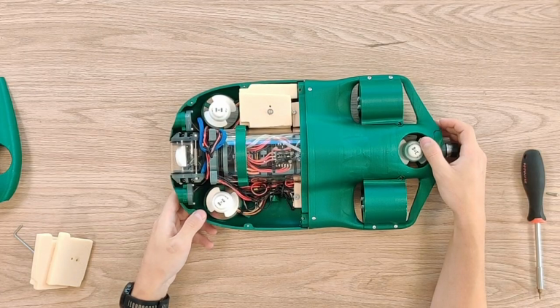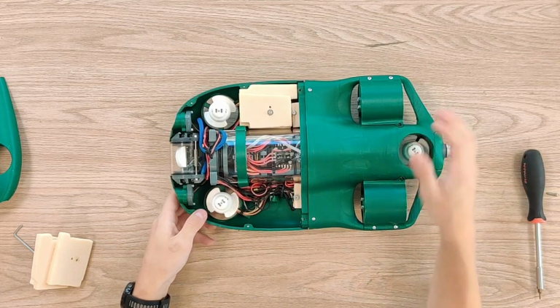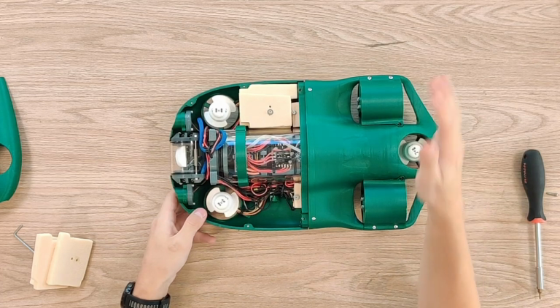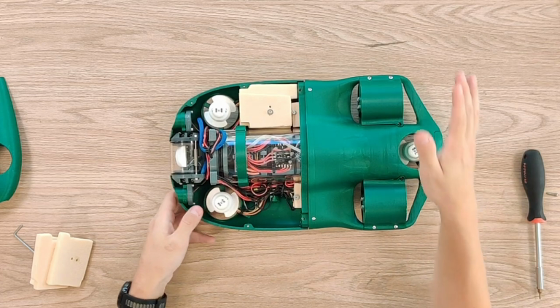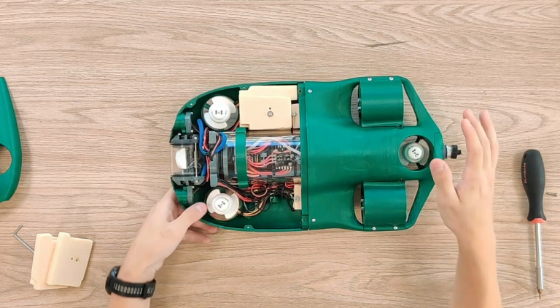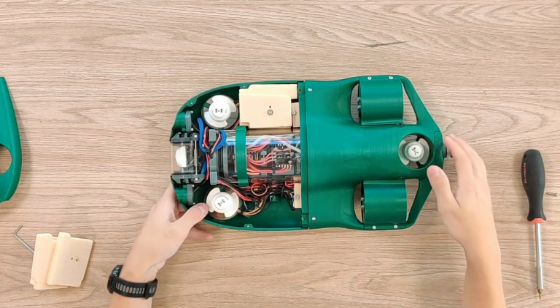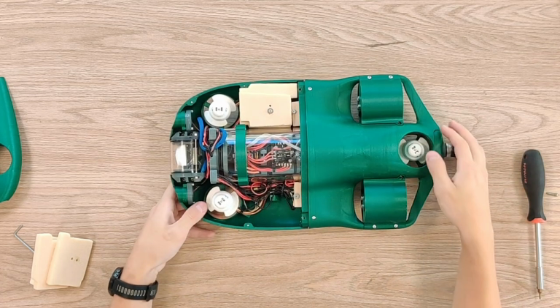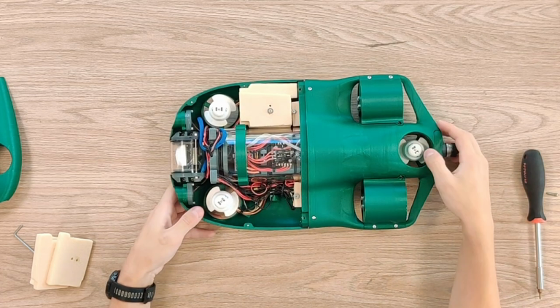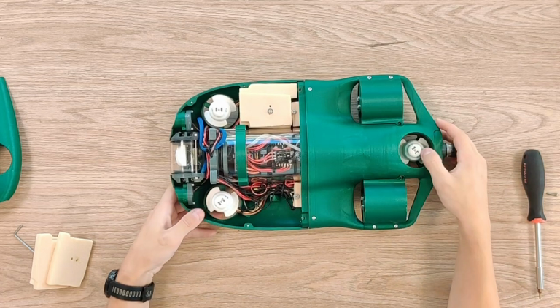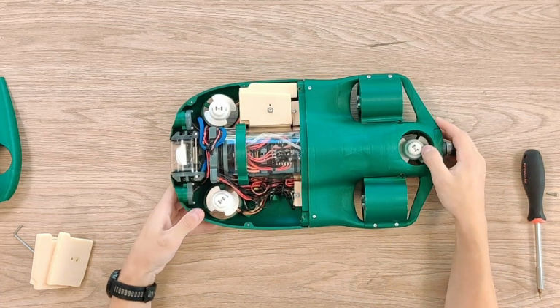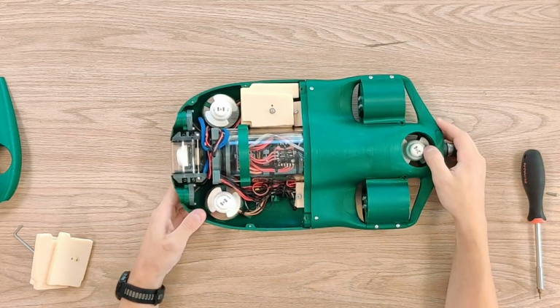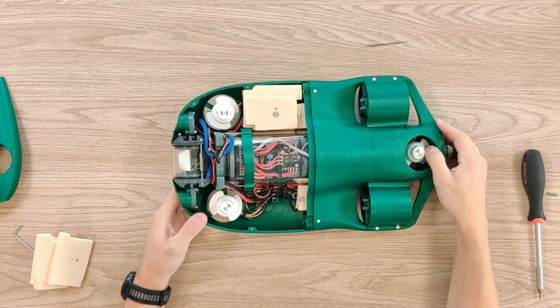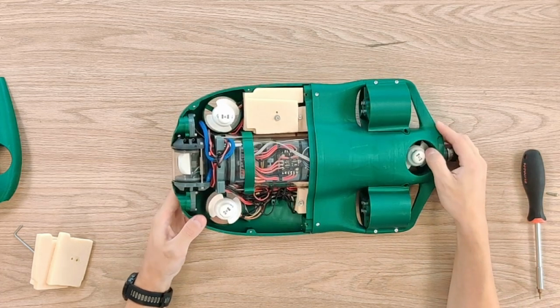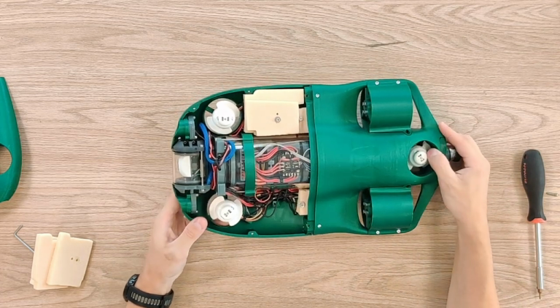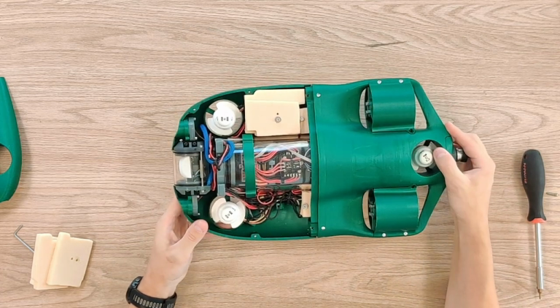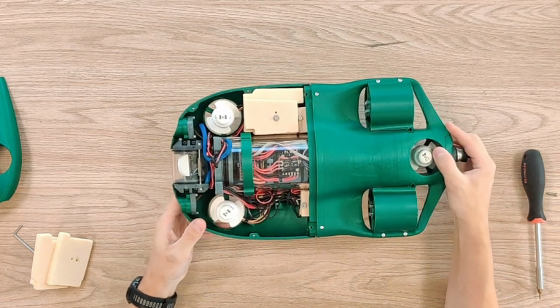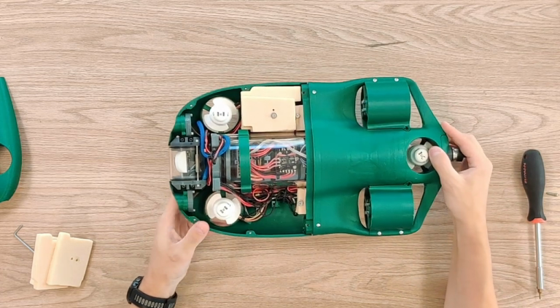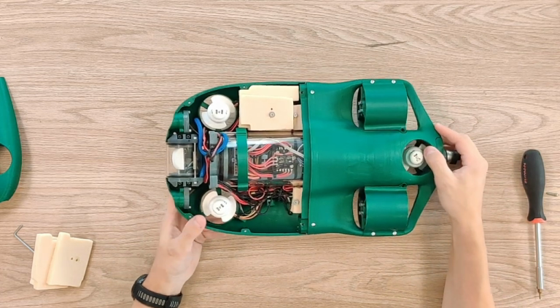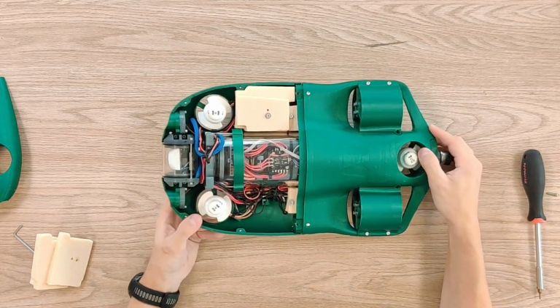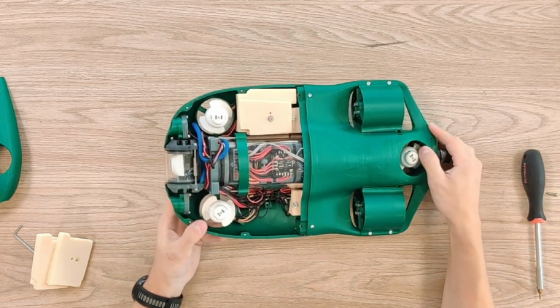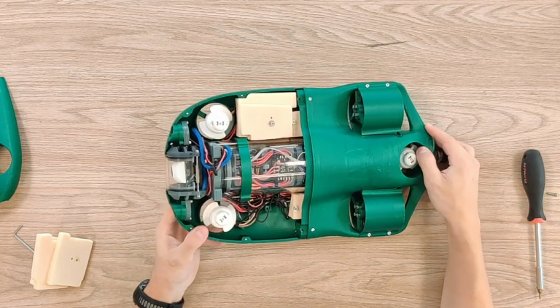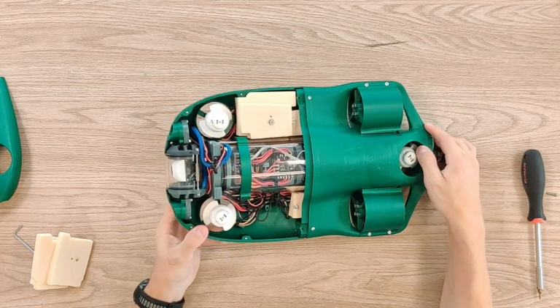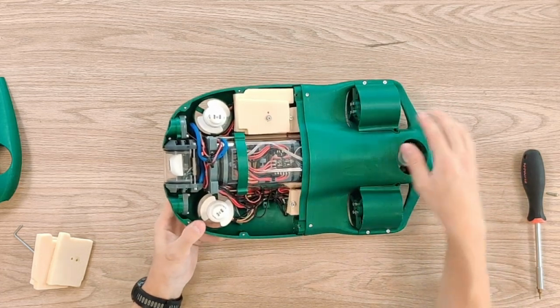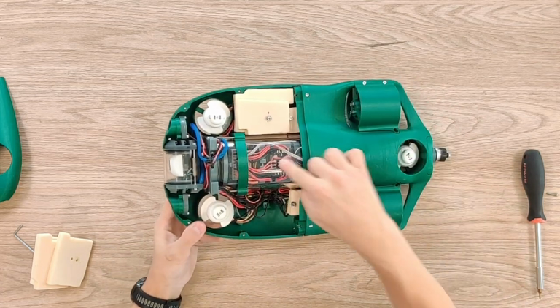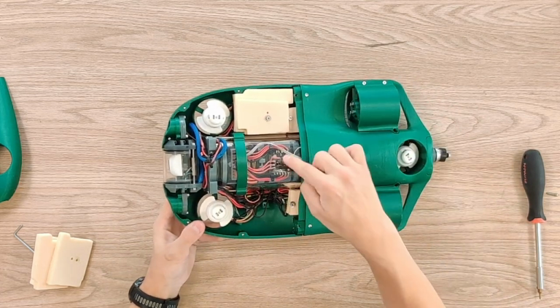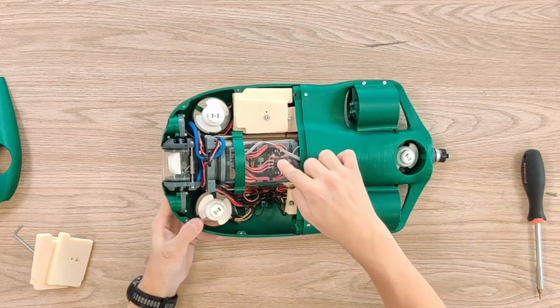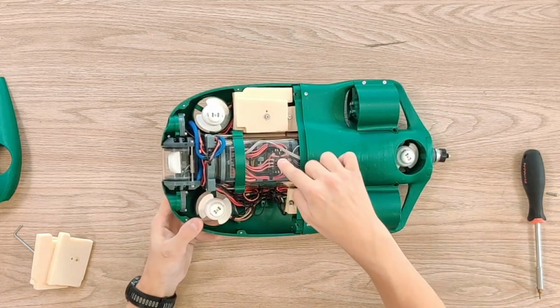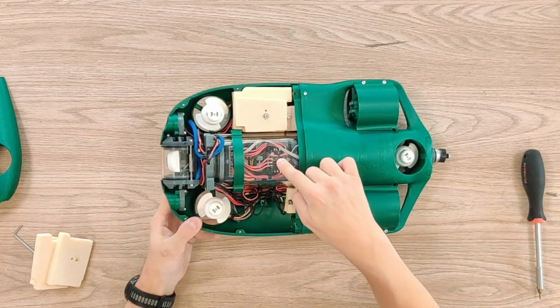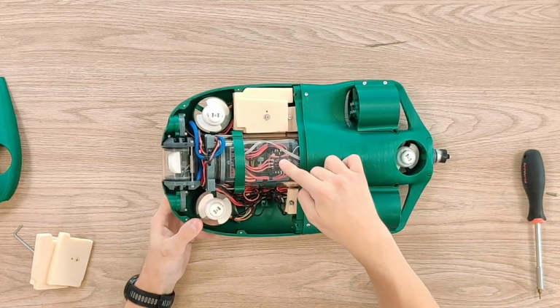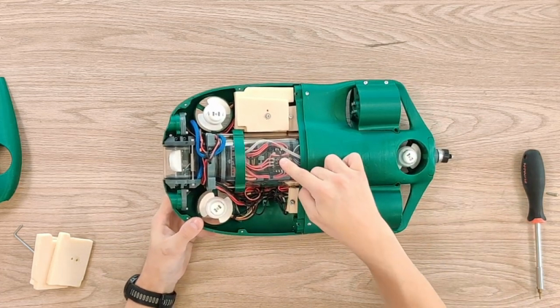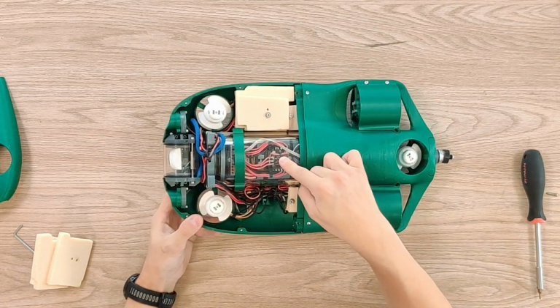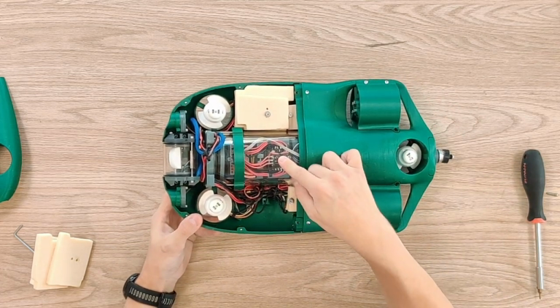Now let's take a look at the electronics itself — inside this main pipe.